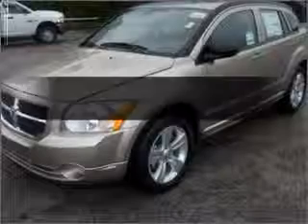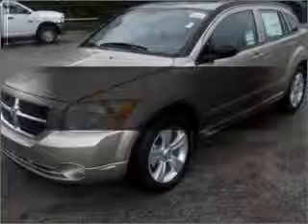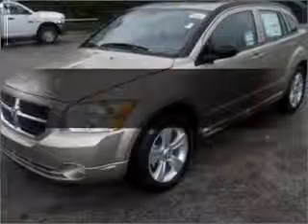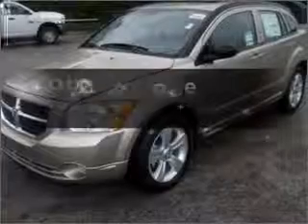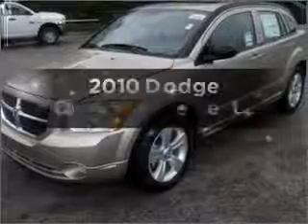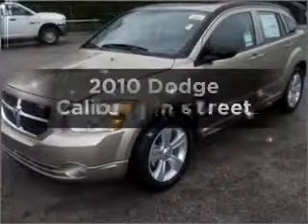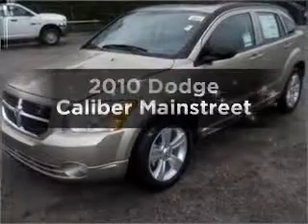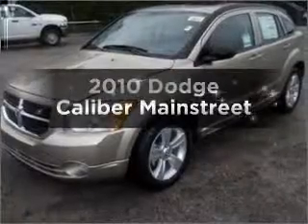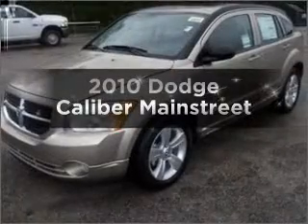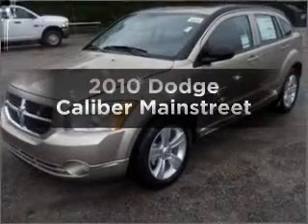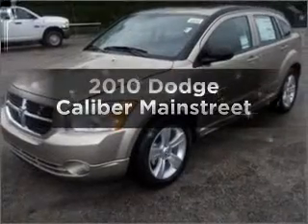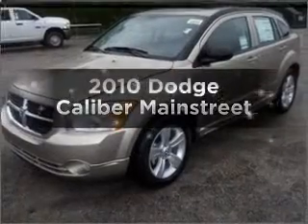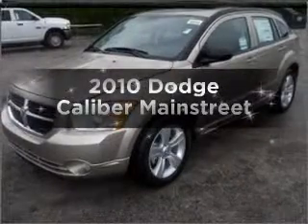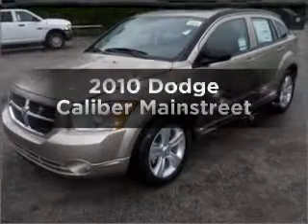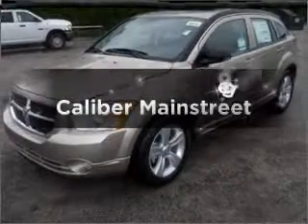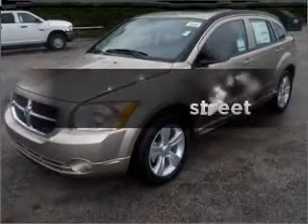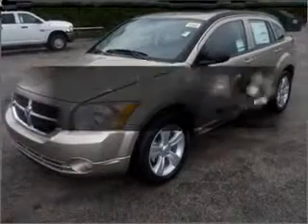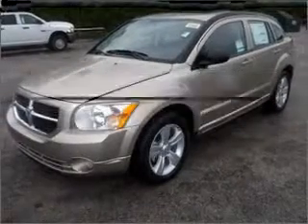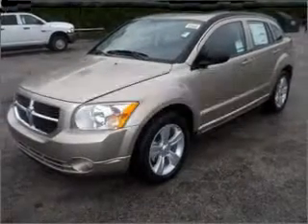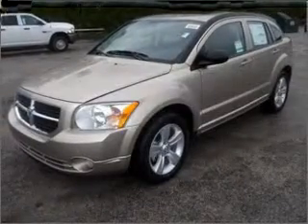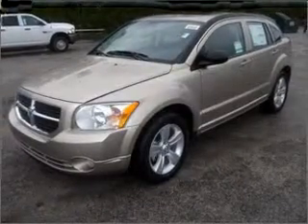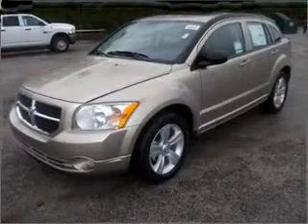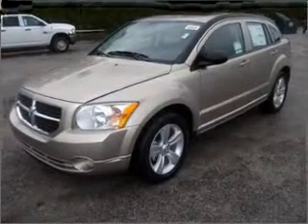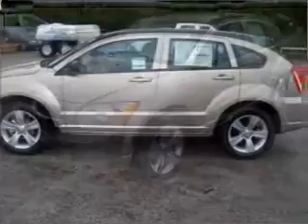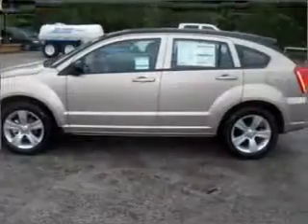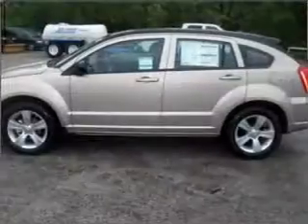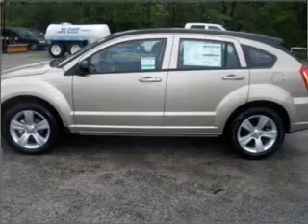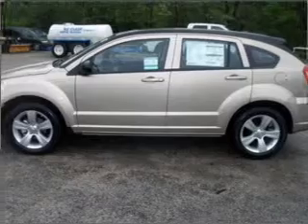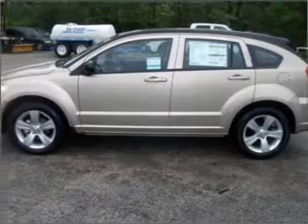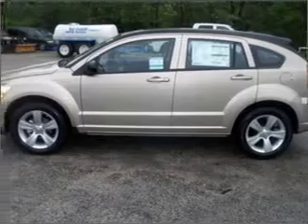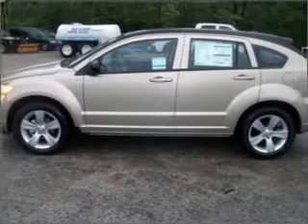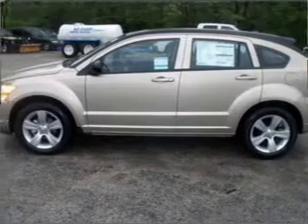Presenting the 2010 Dodge Caliber. Find everything you want in a ride under one roof with this vehicle.